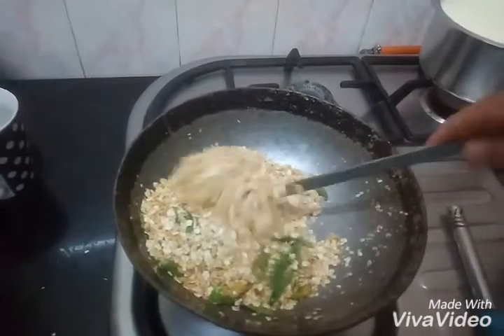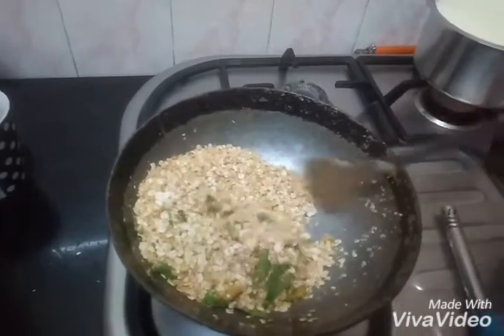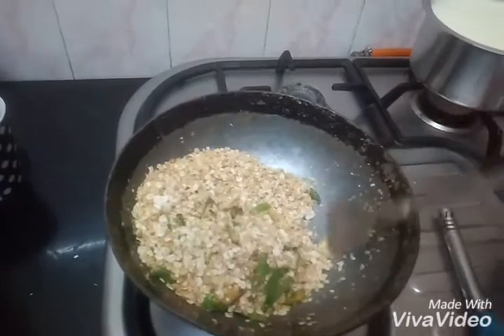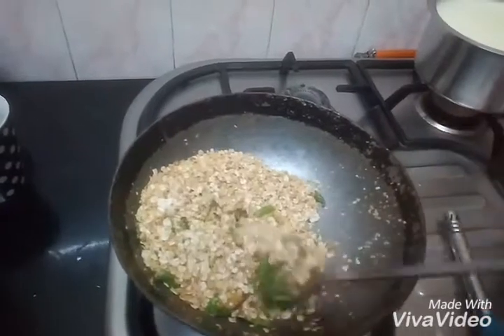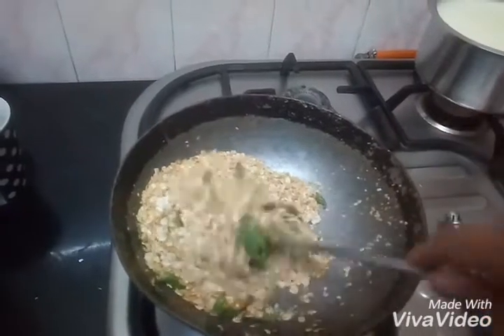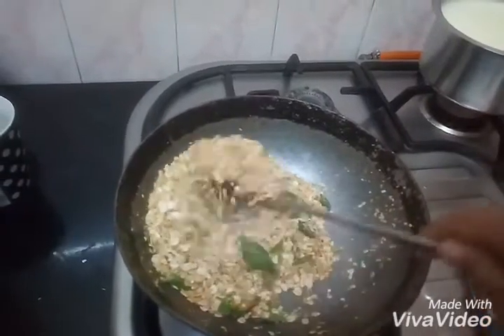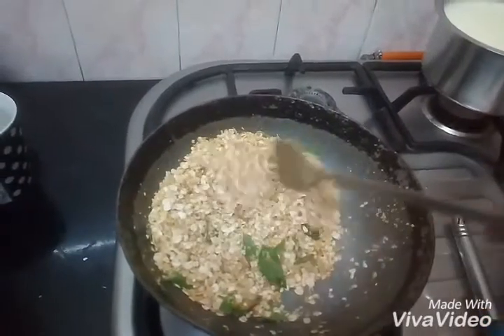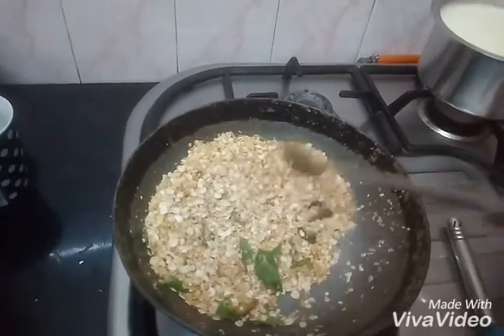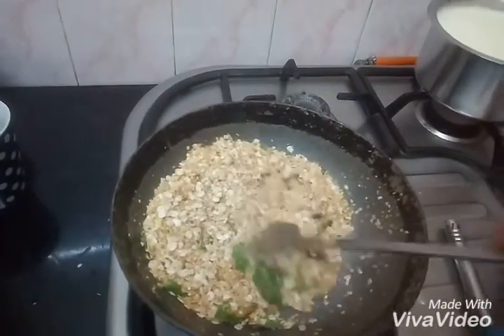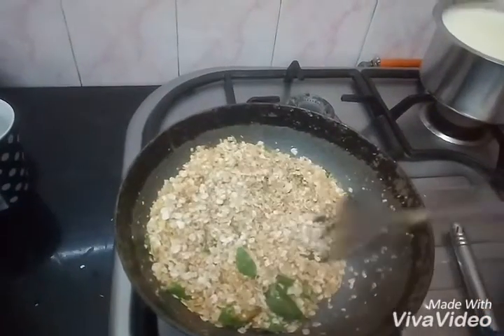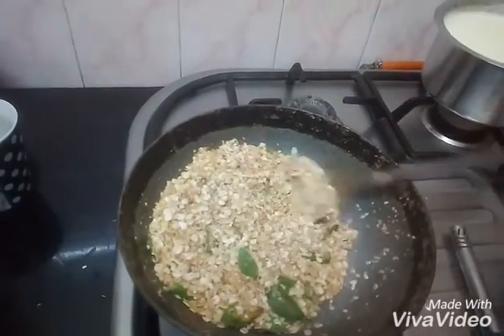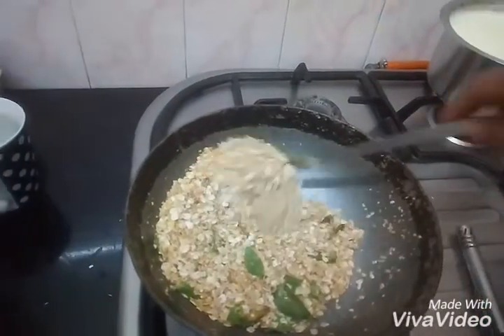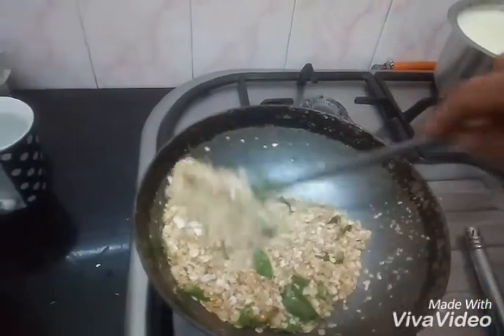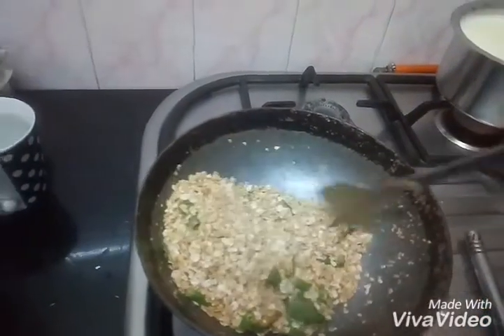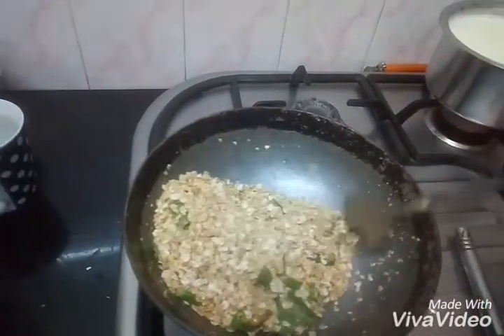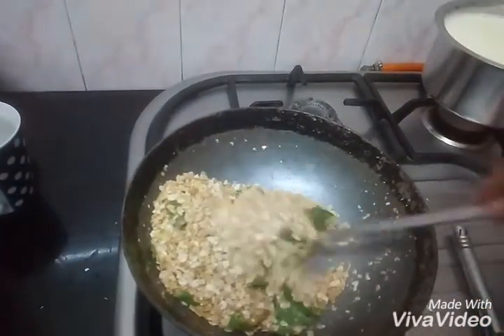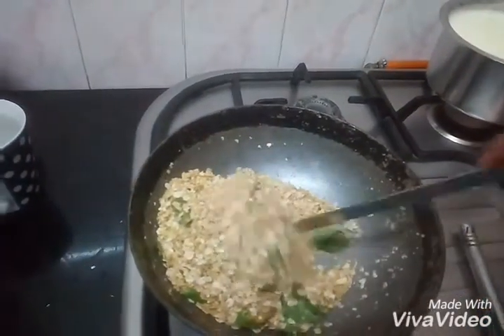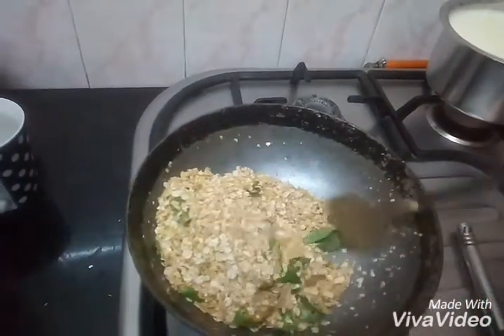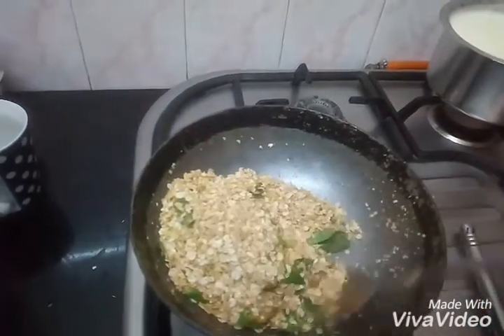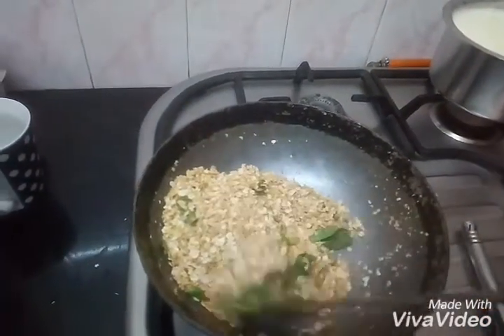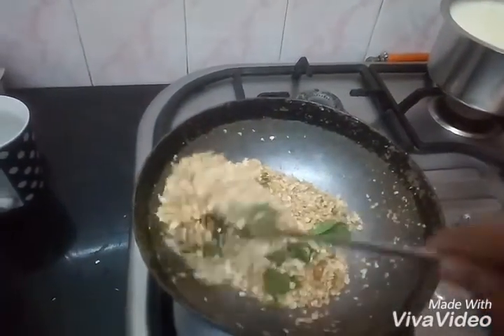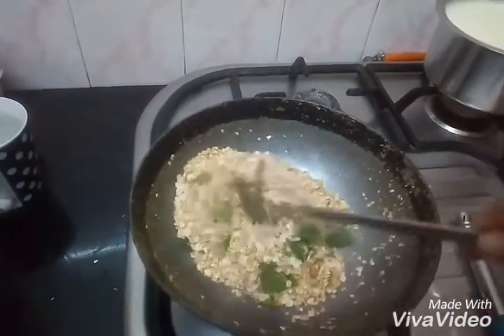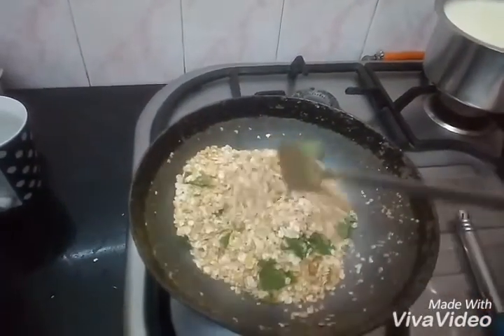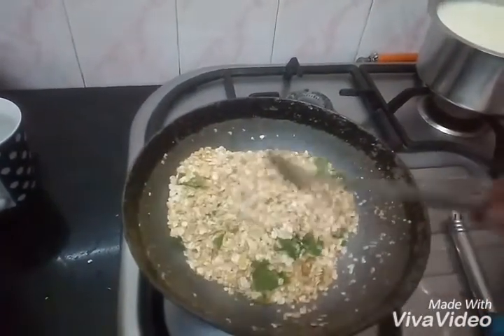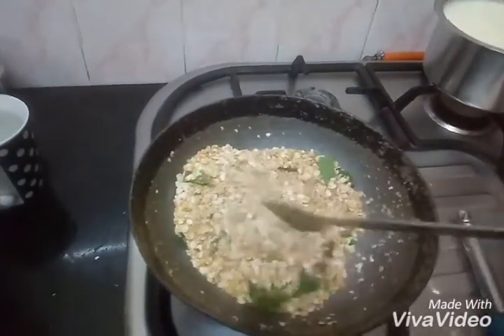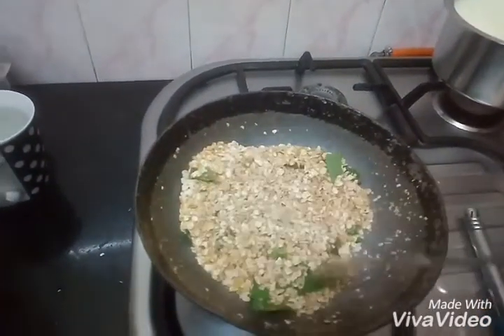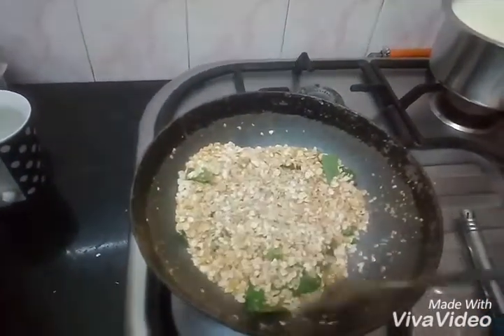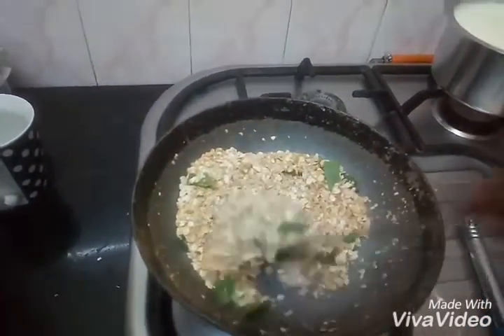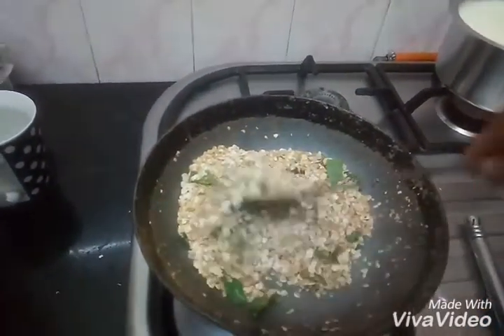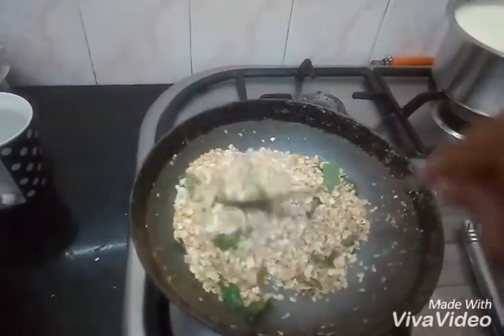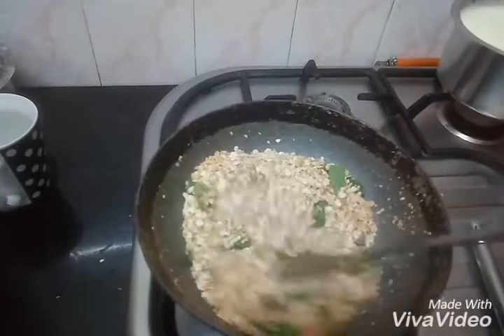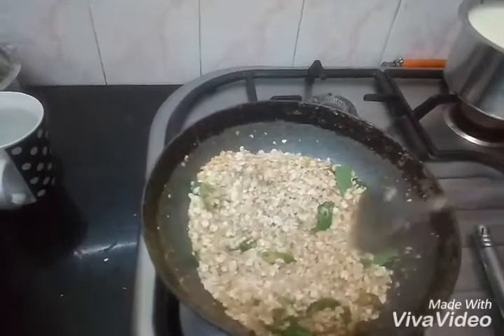Then we'll add vegetables. You can add beans, french beans, carrots — it's up to you.